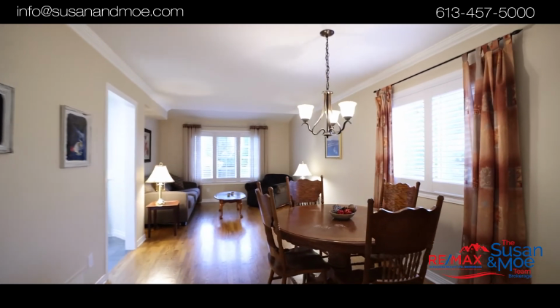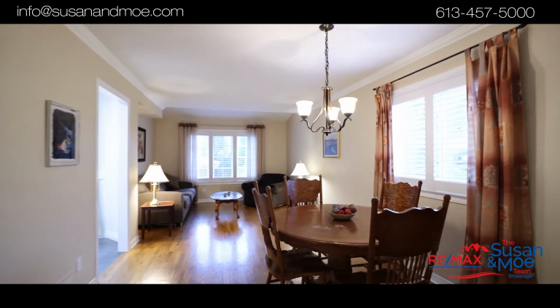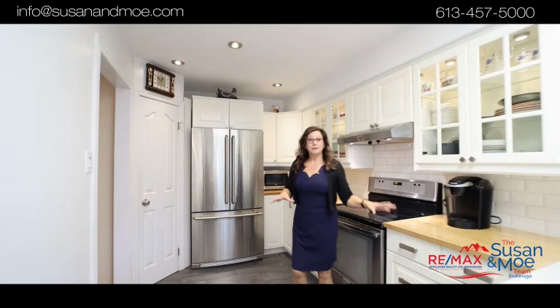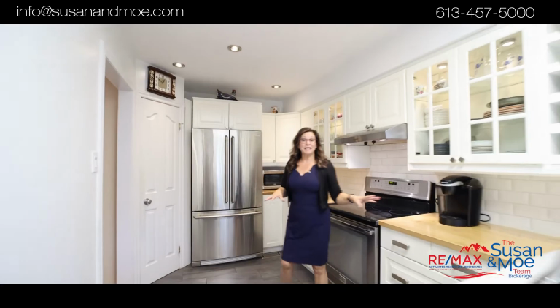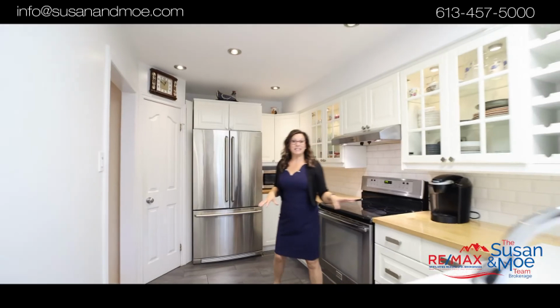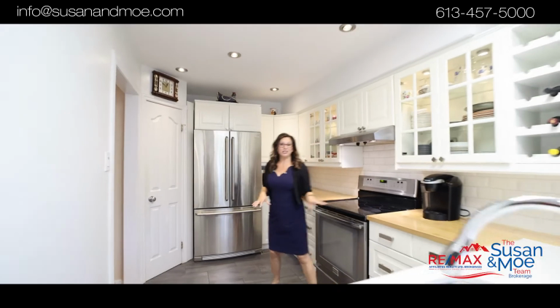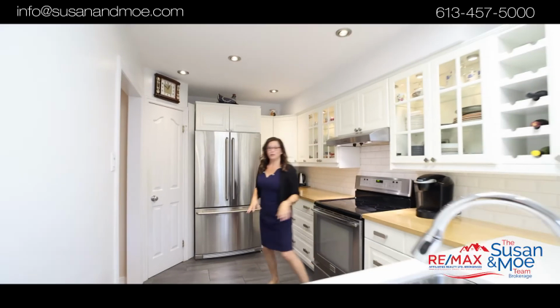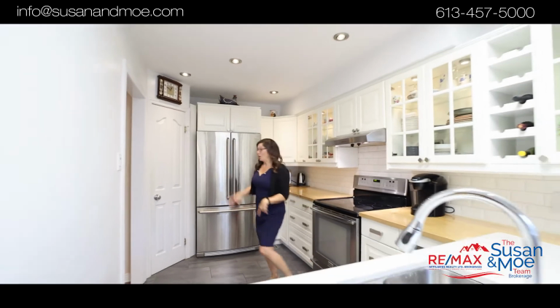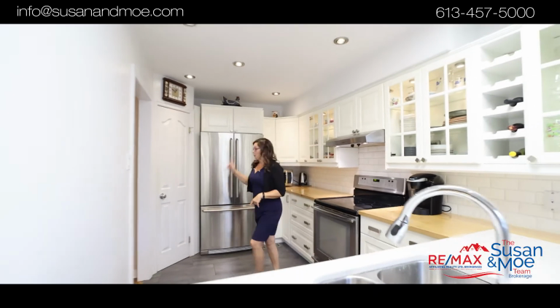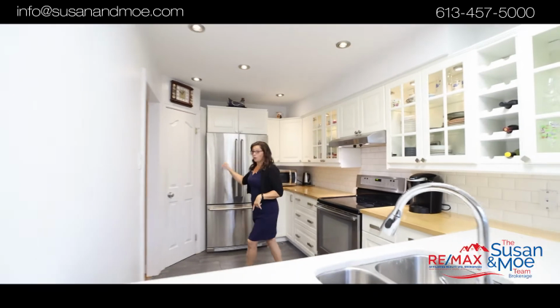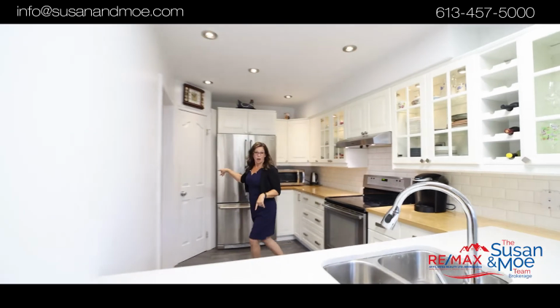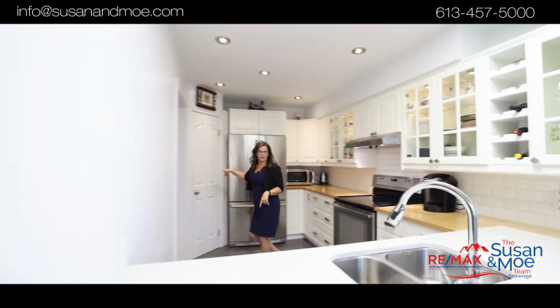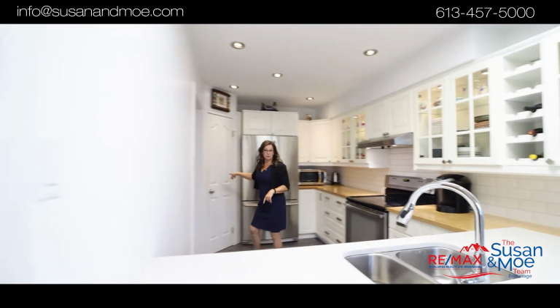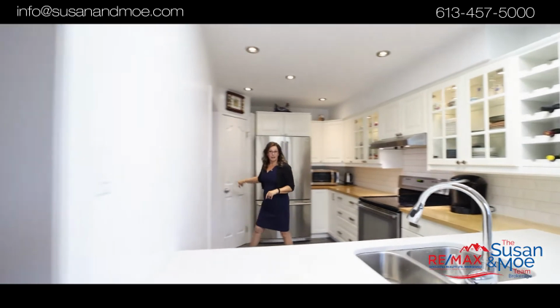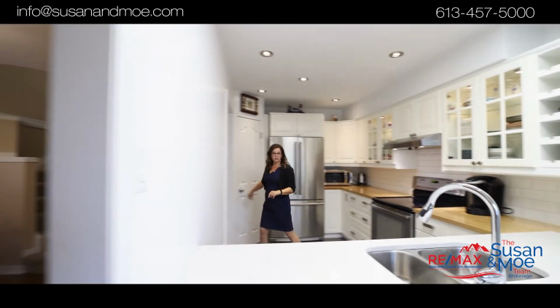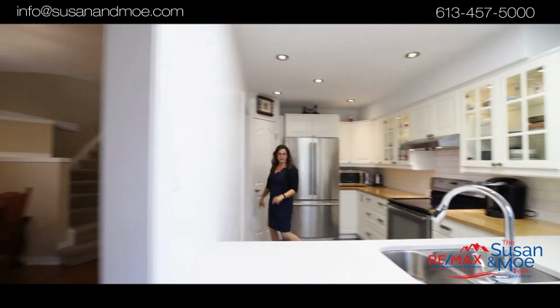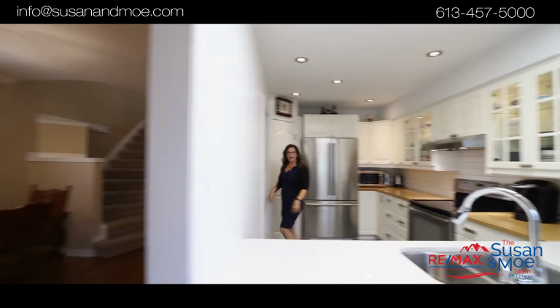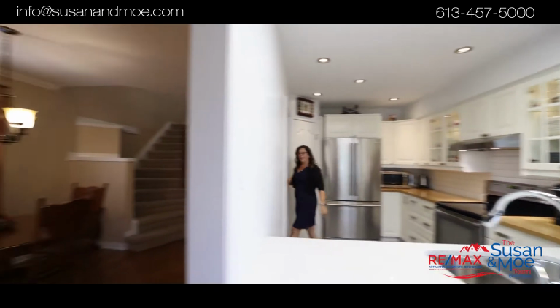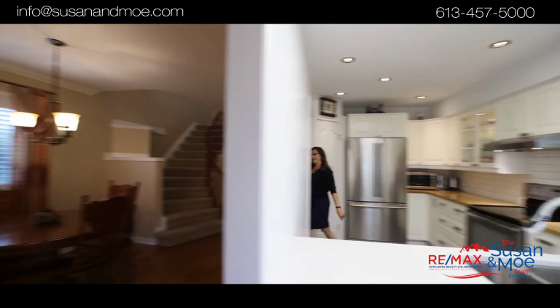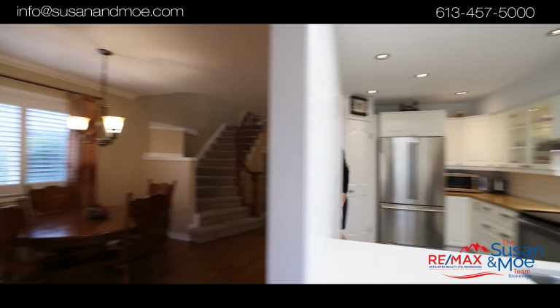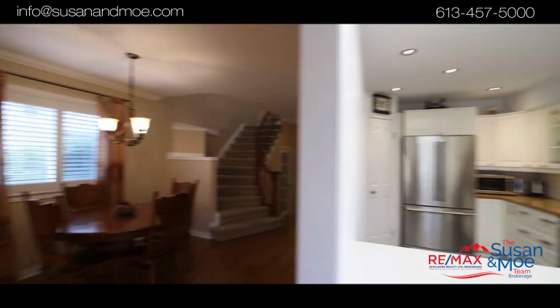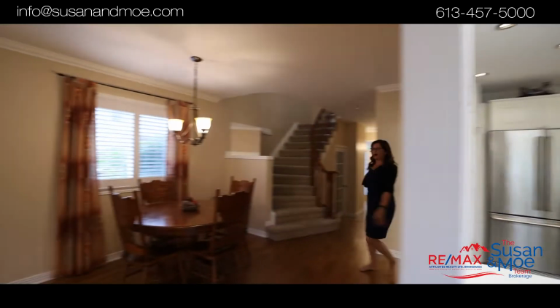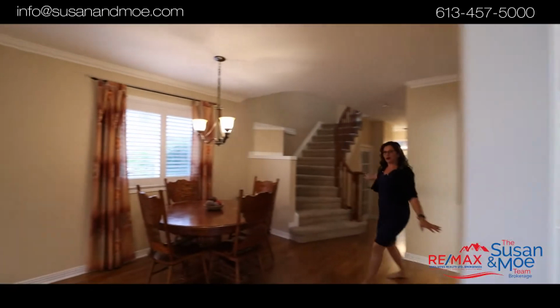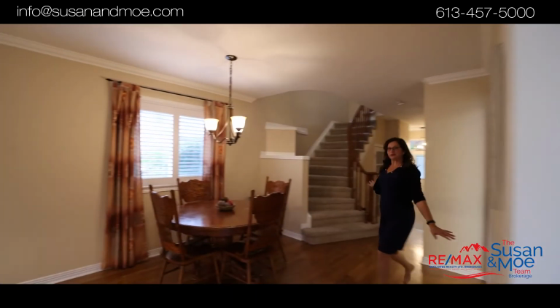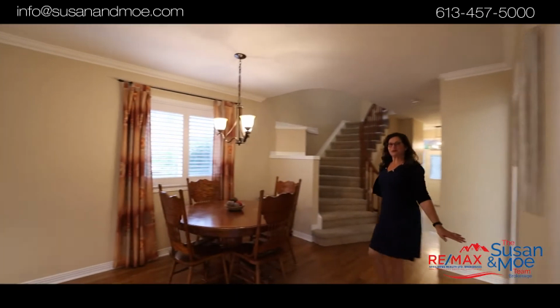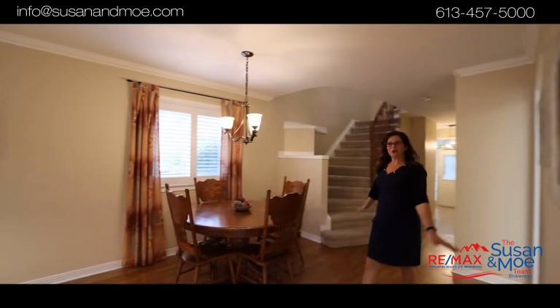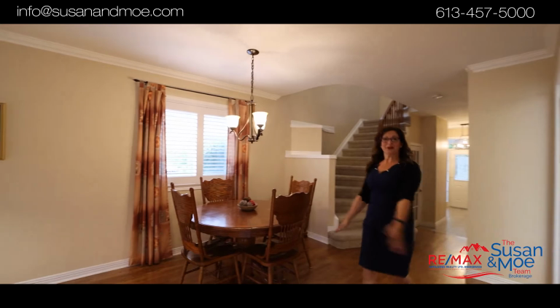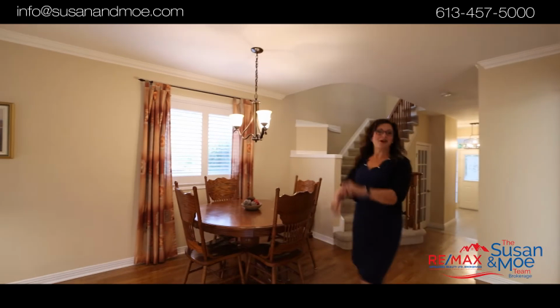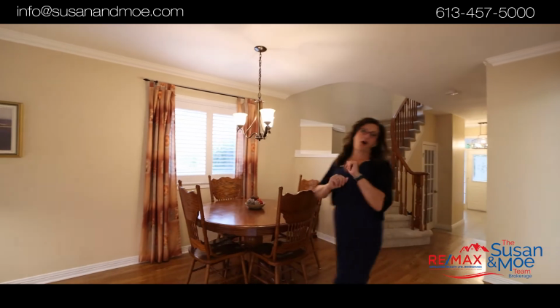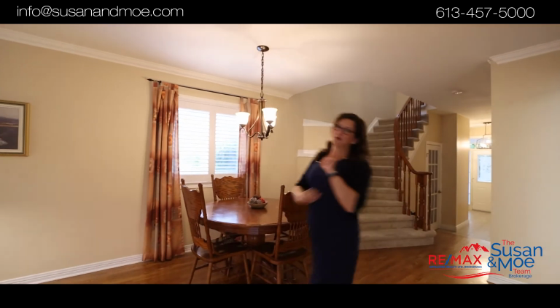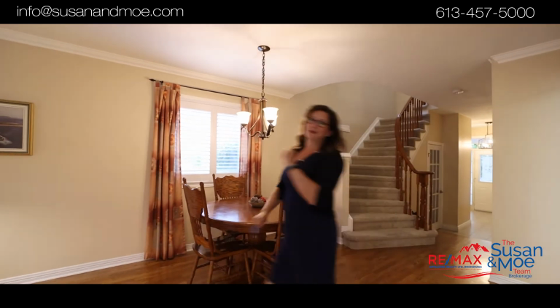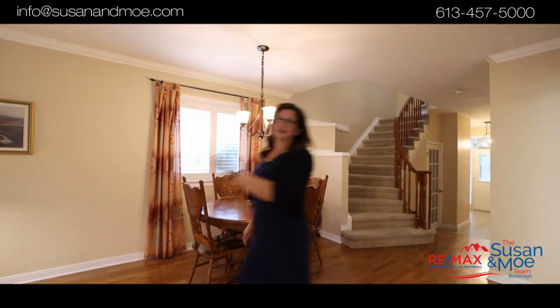Updated kitchen with a walk-in pantry and hardwood flooring all throughout.